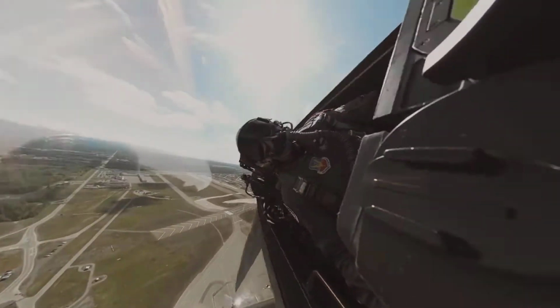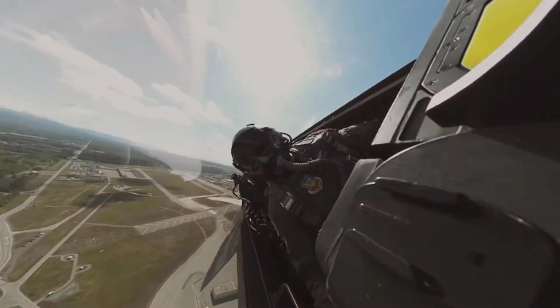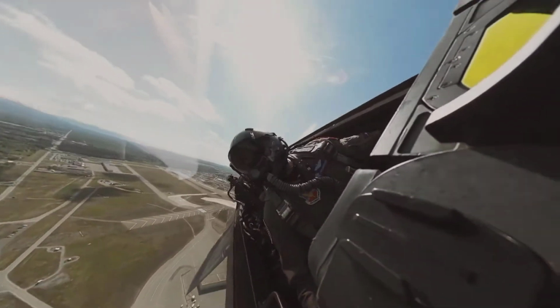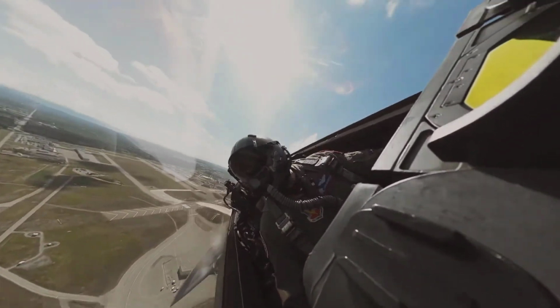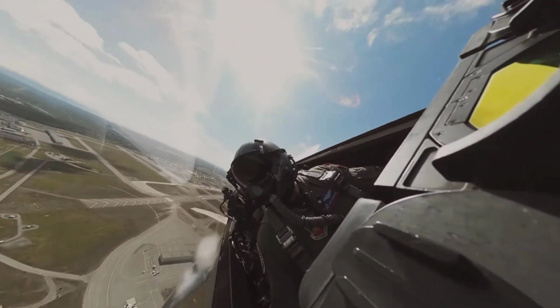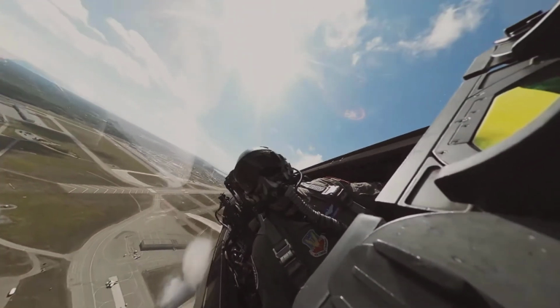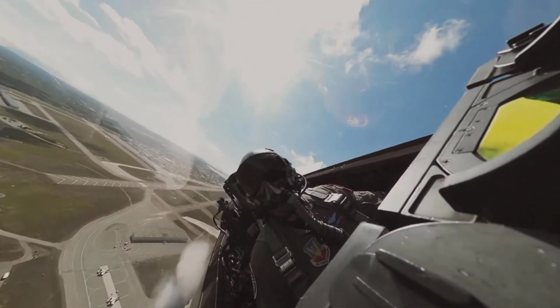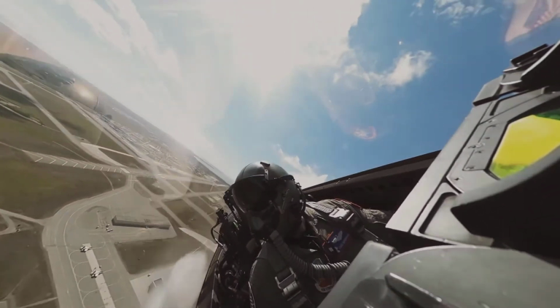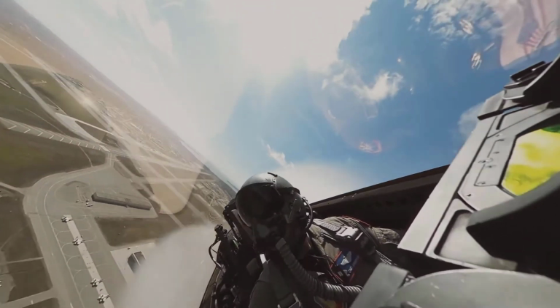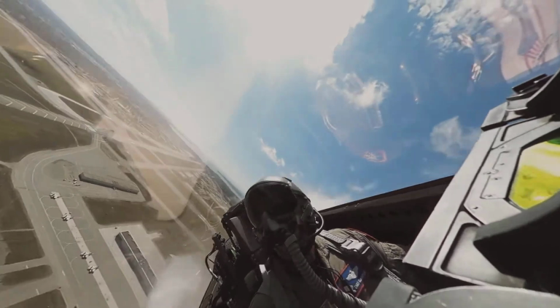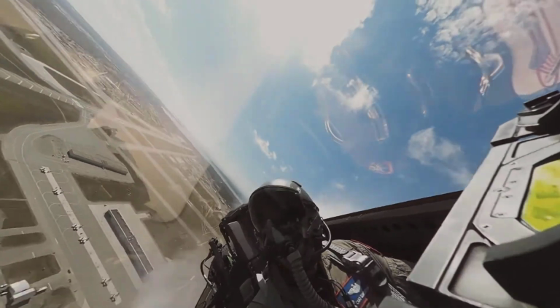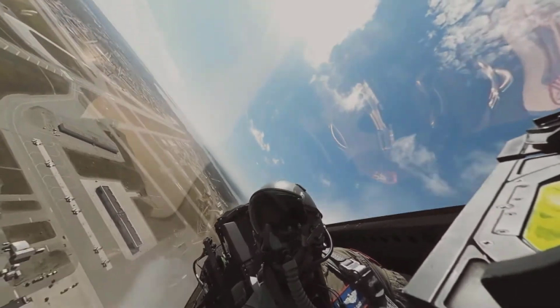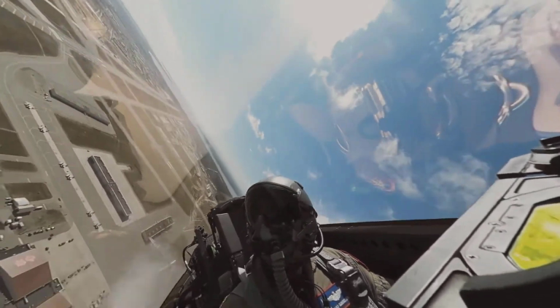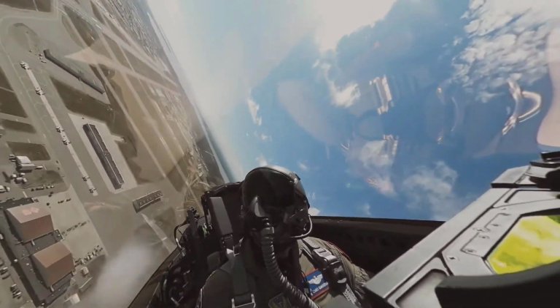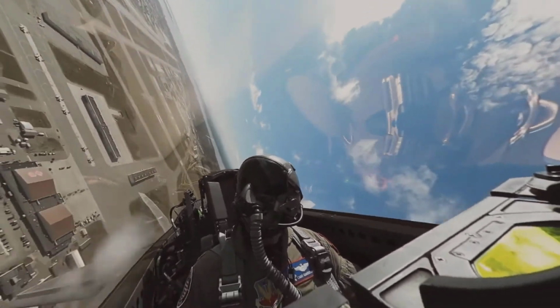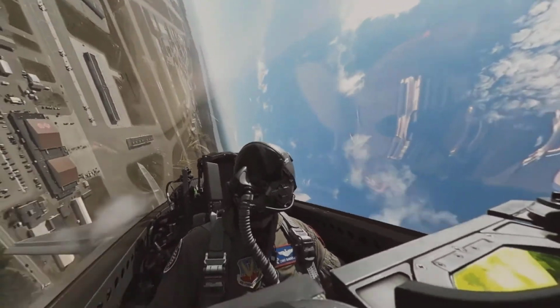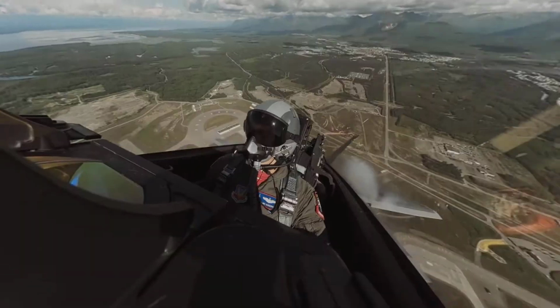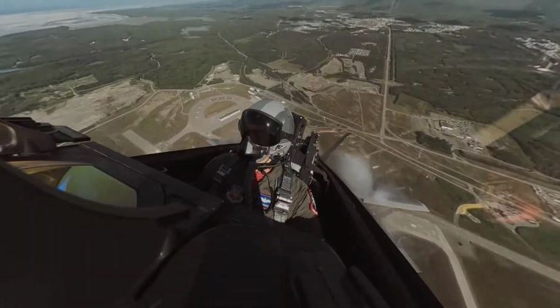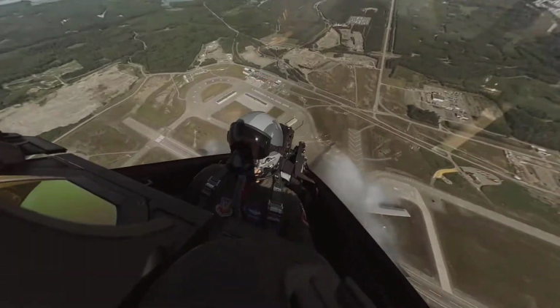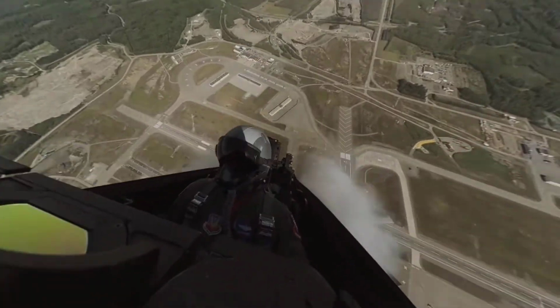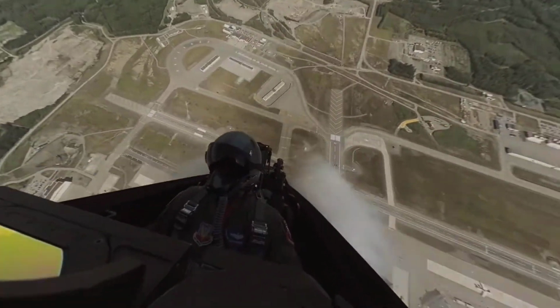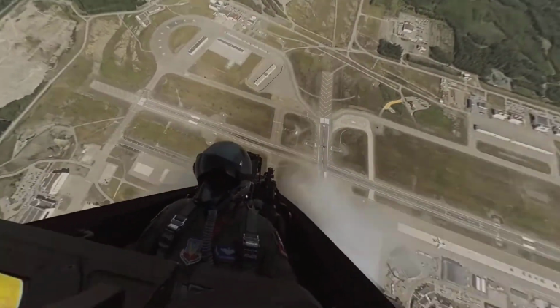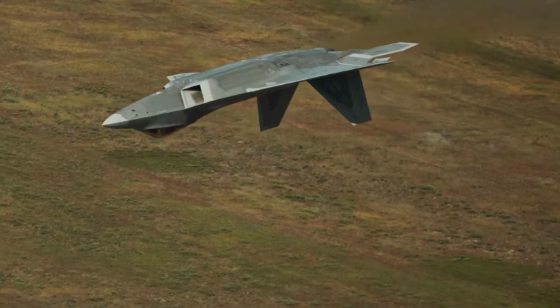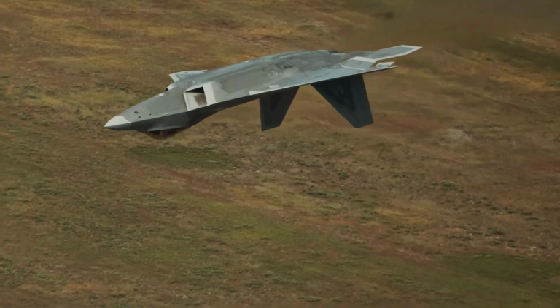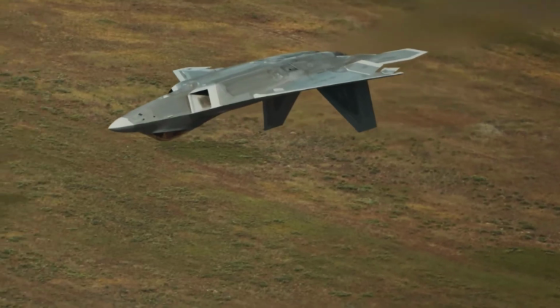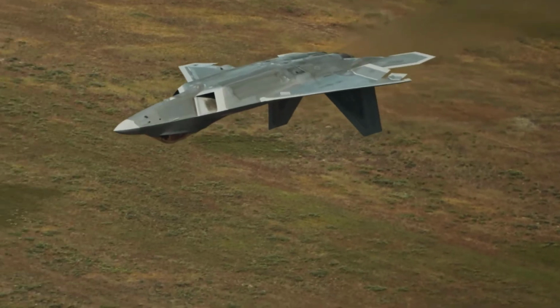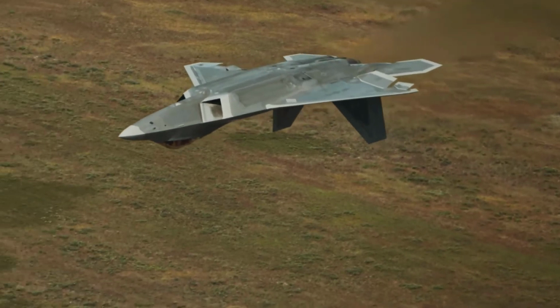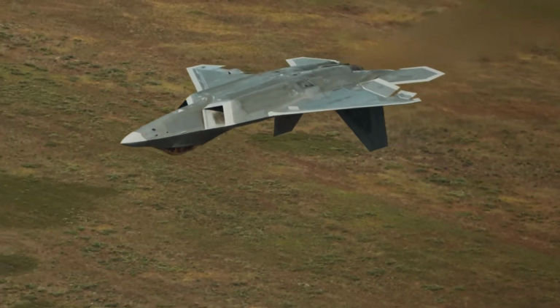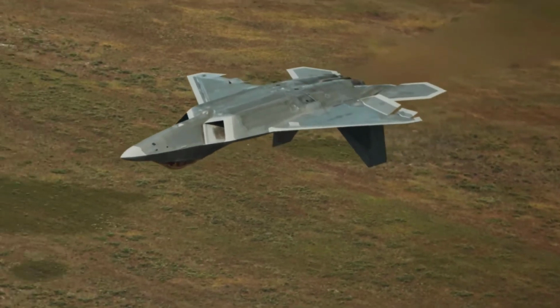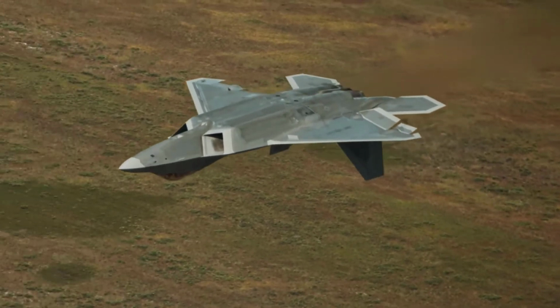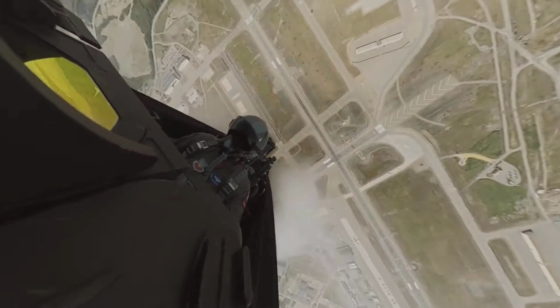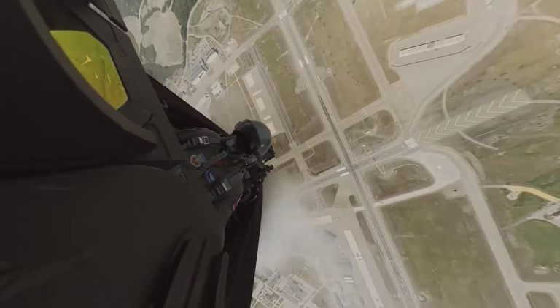In this video, we will delve deeper into the advantages and technology that make the F-22 Raptor so exceptional.